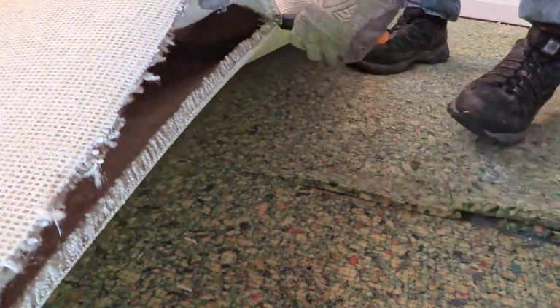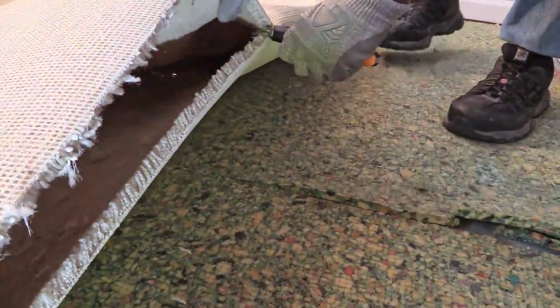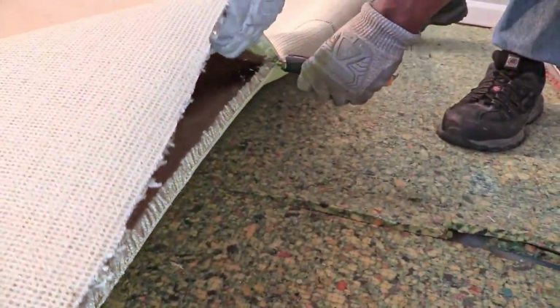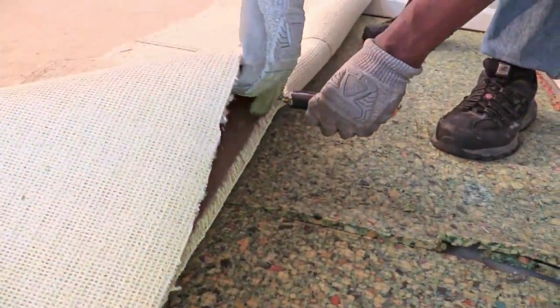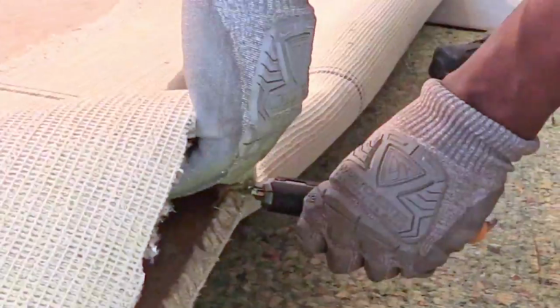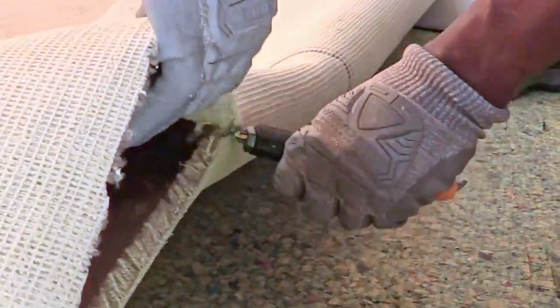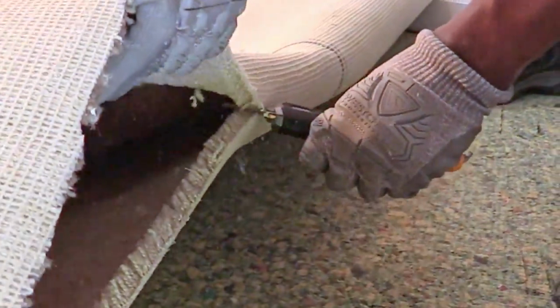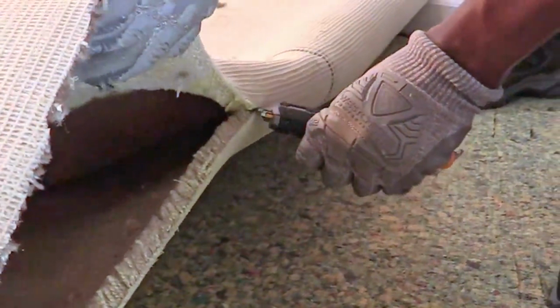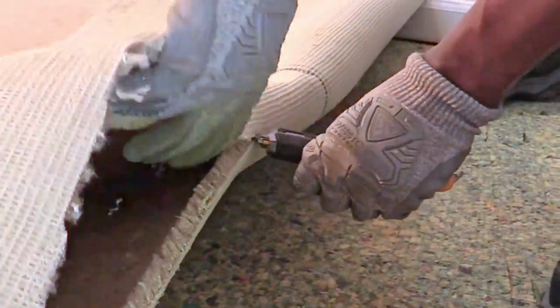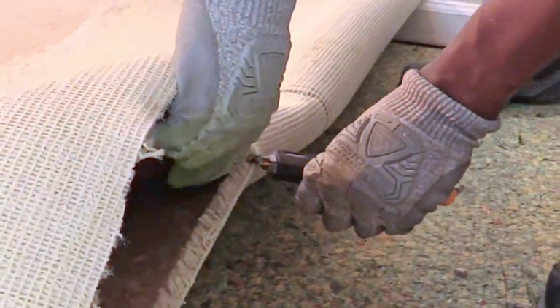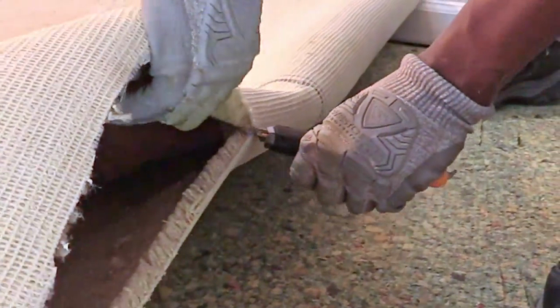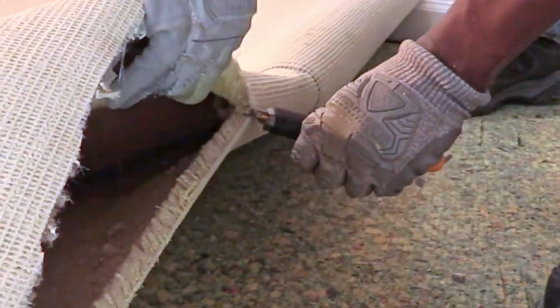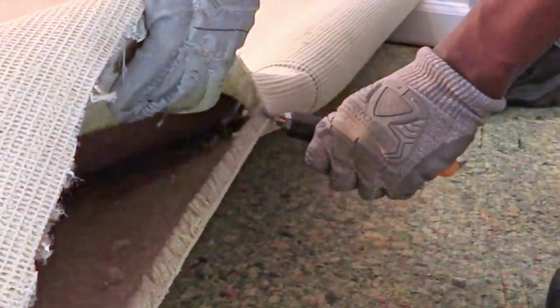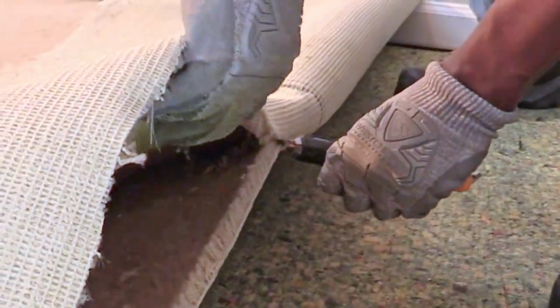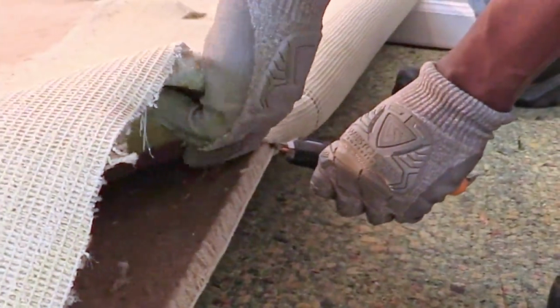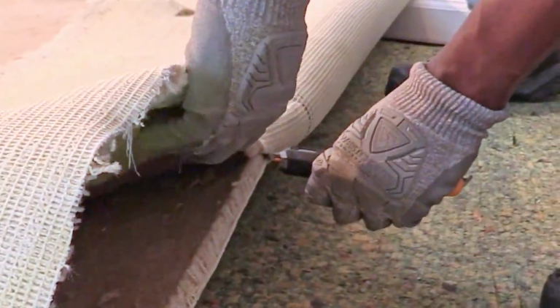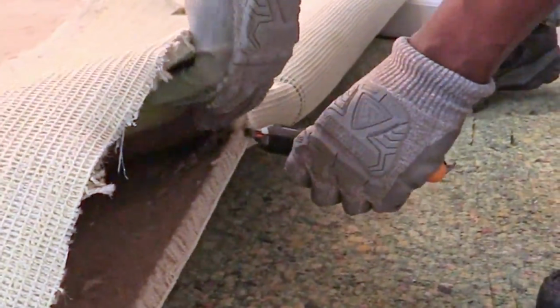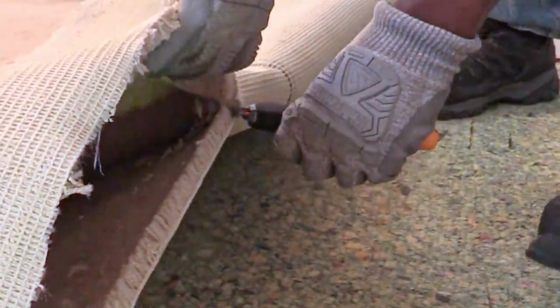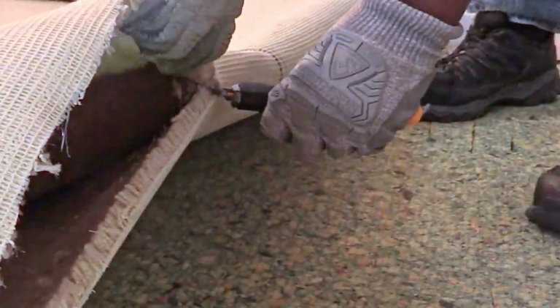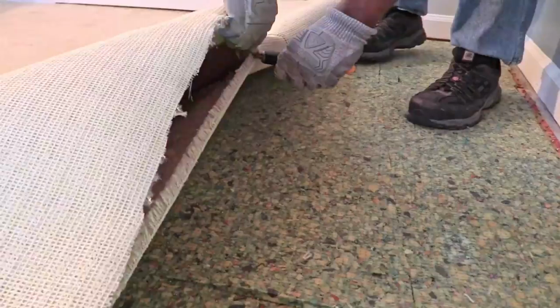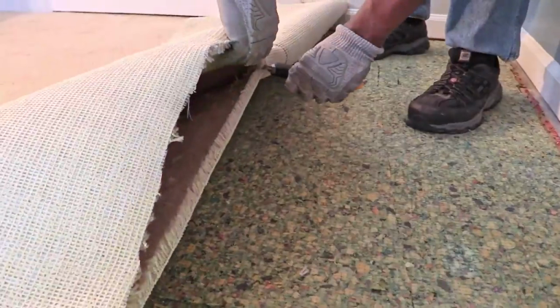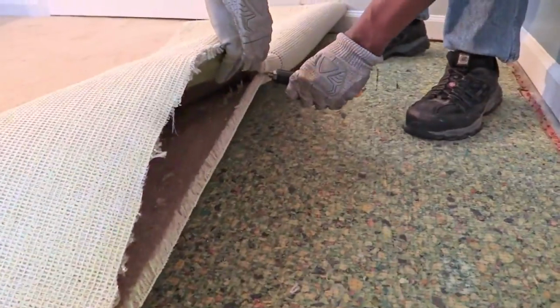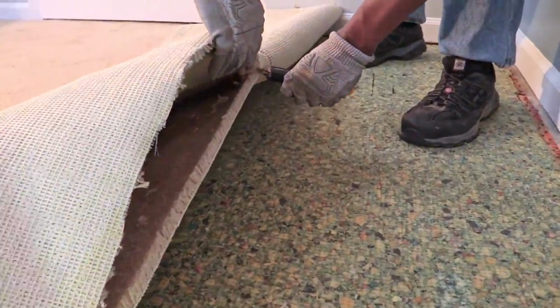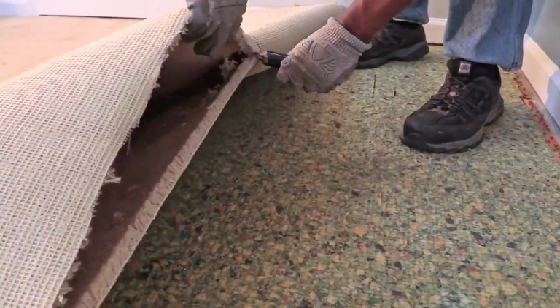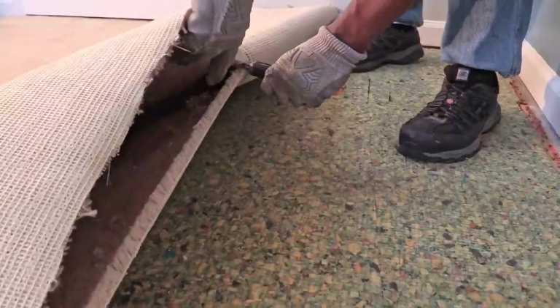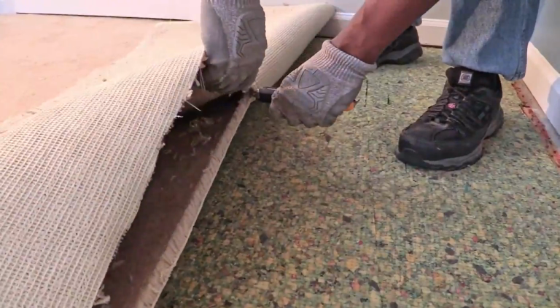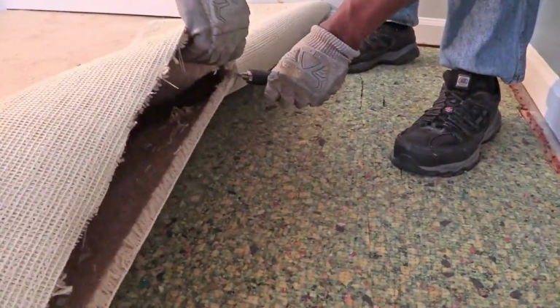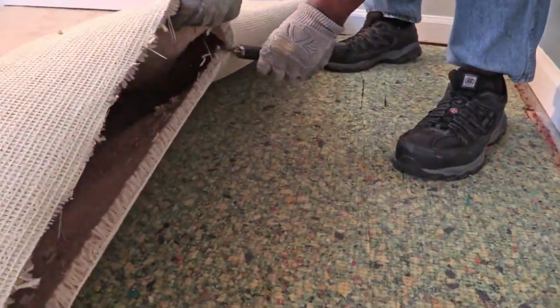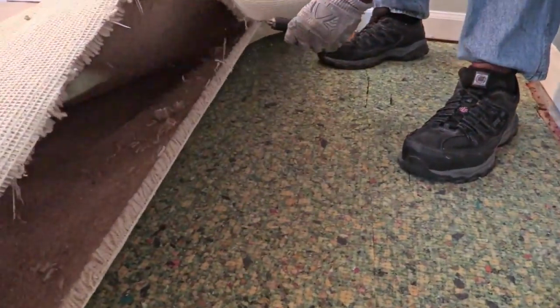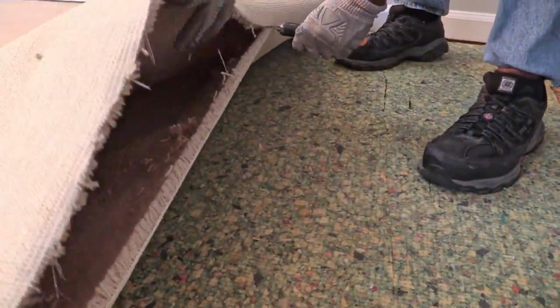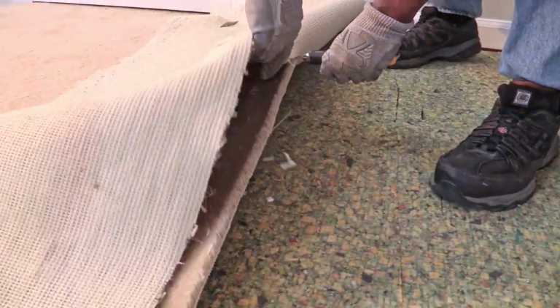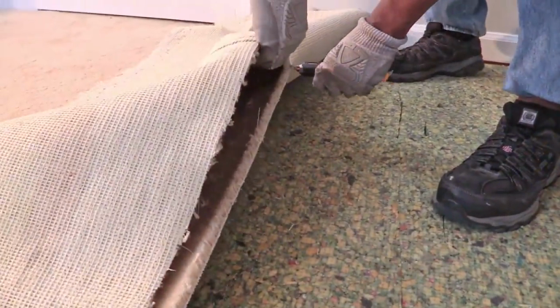When you cut the underside, you're cutting the strongest part of the carpet and making it easier to handle.